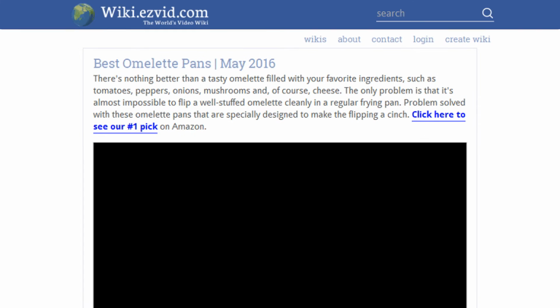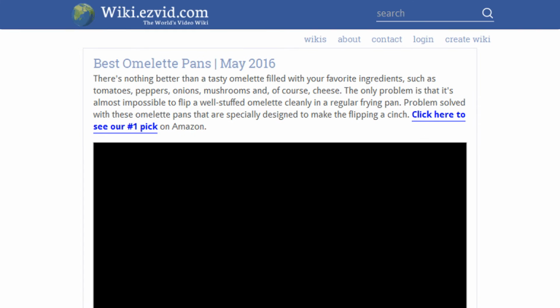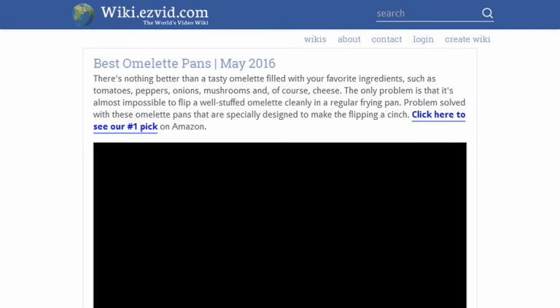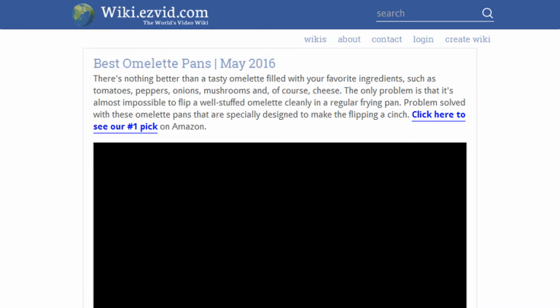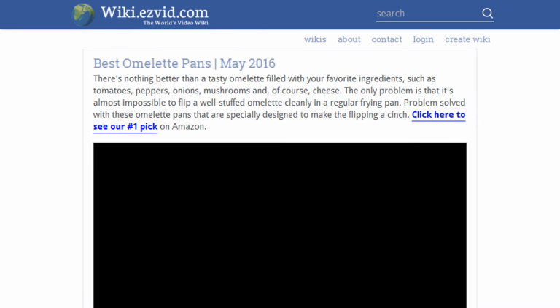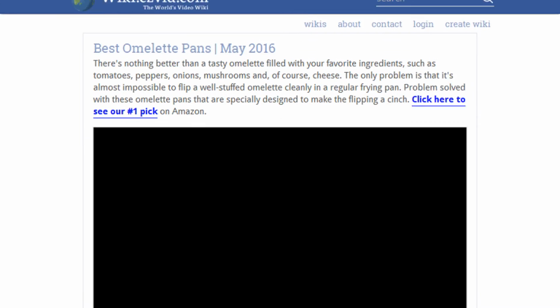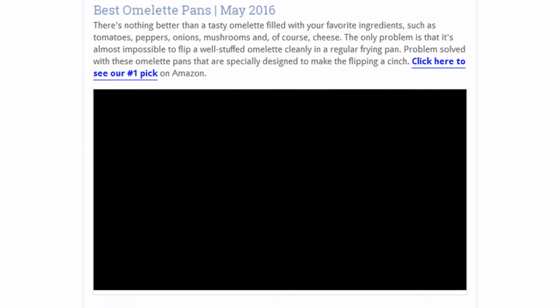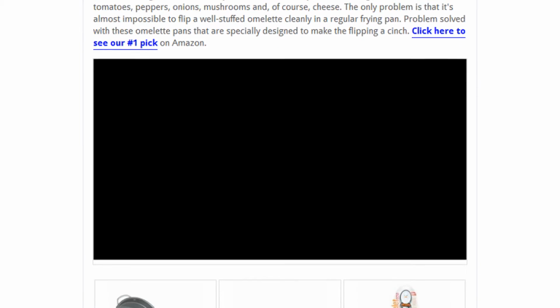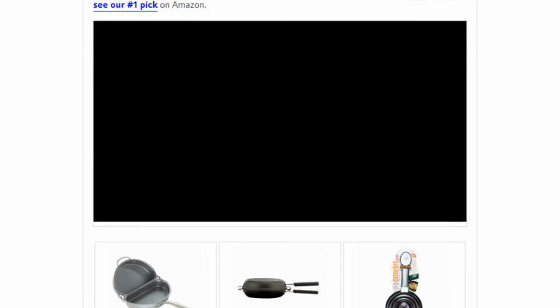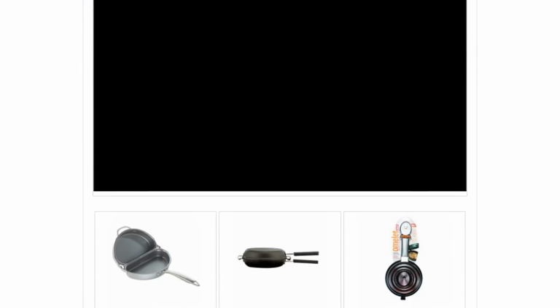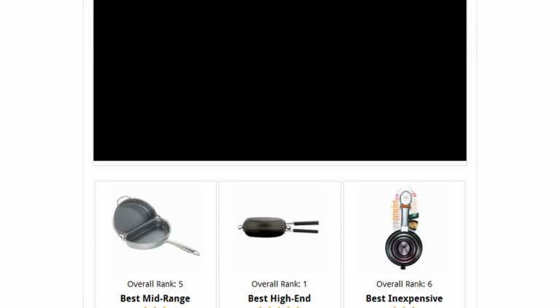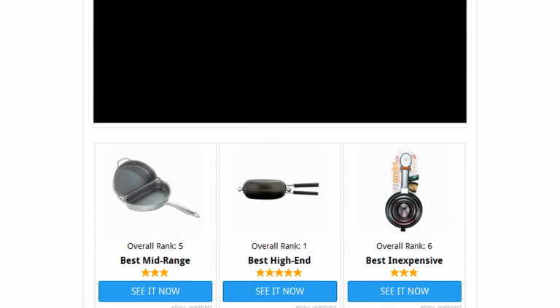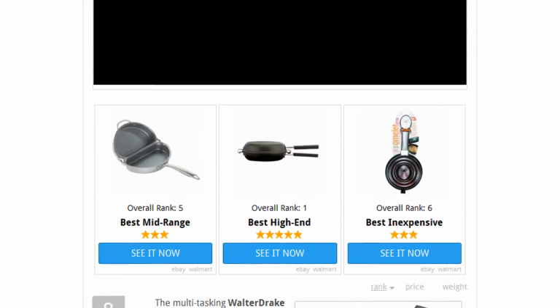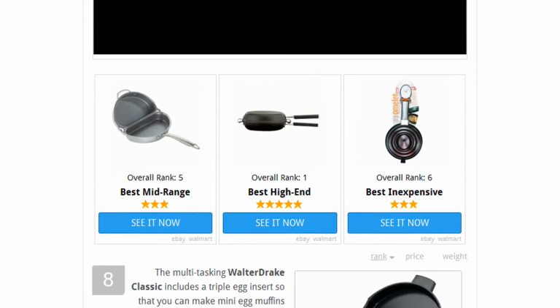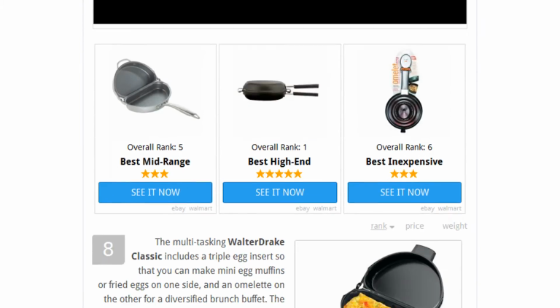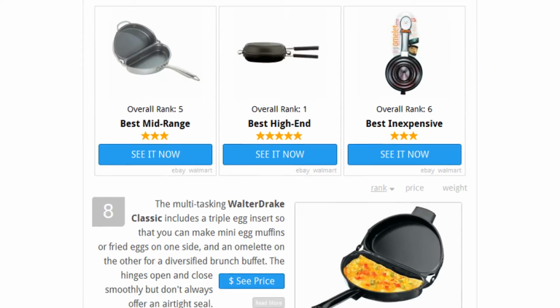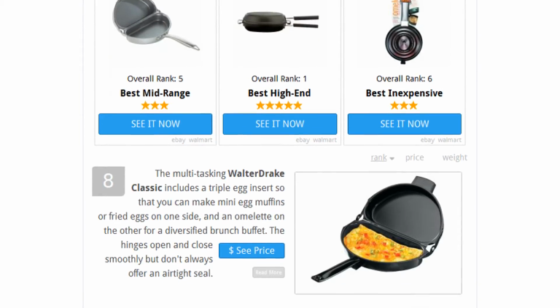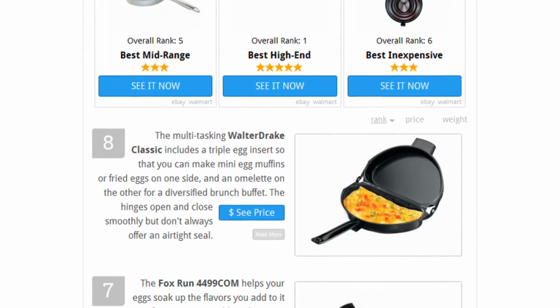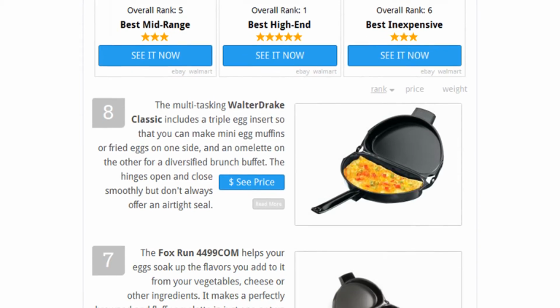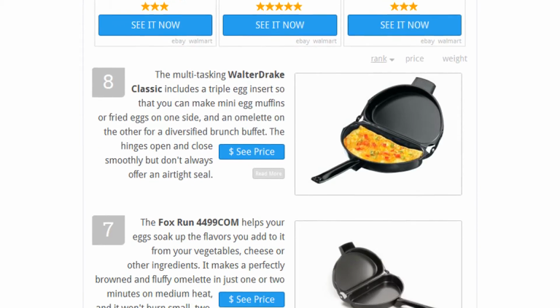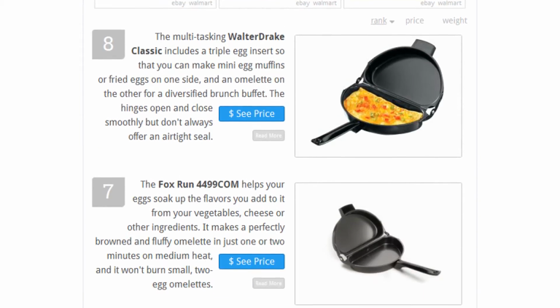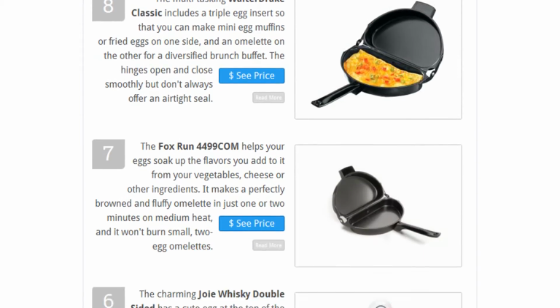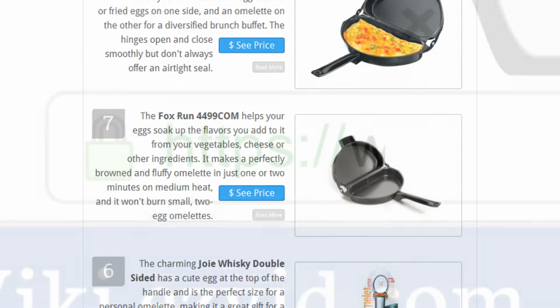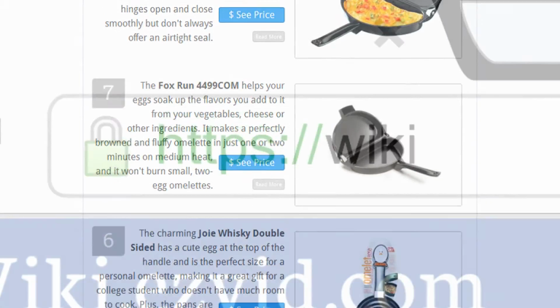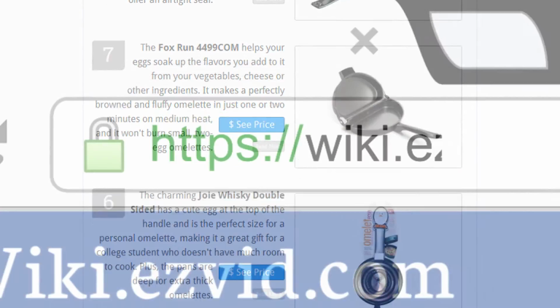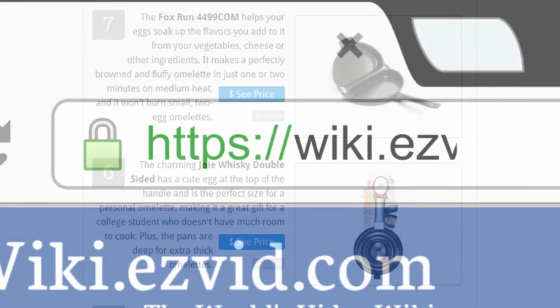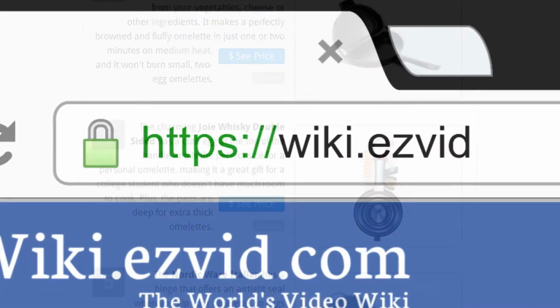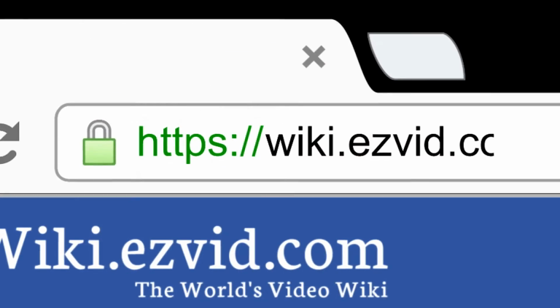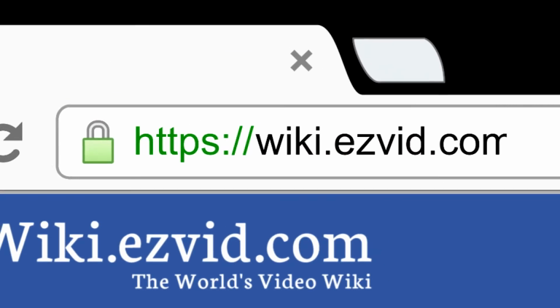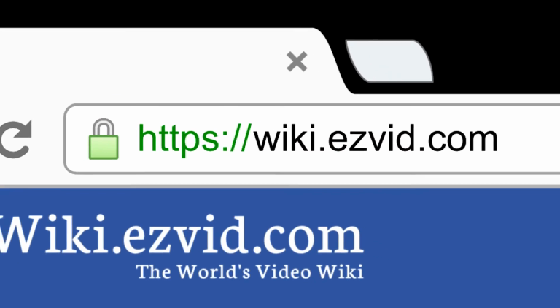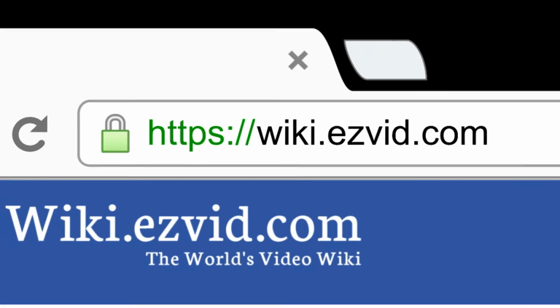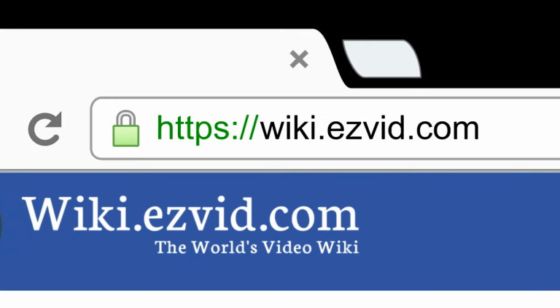To see all this, go to wiki.easyvid.com and search for omelette pans or click beneath this video.